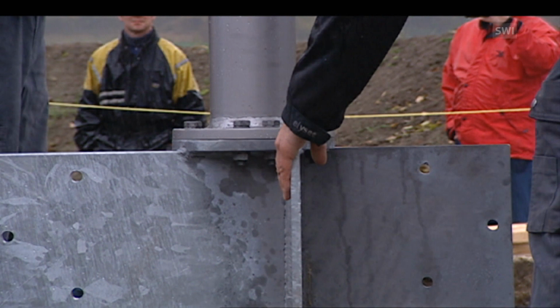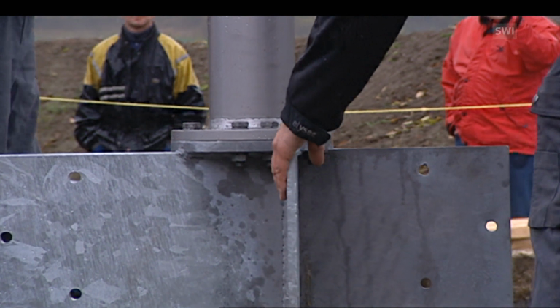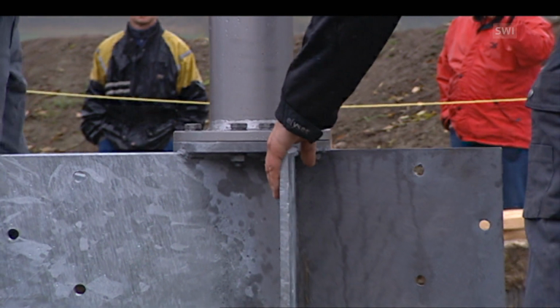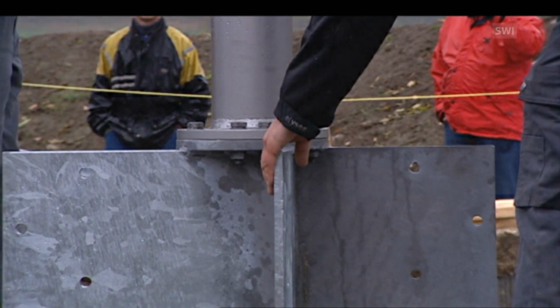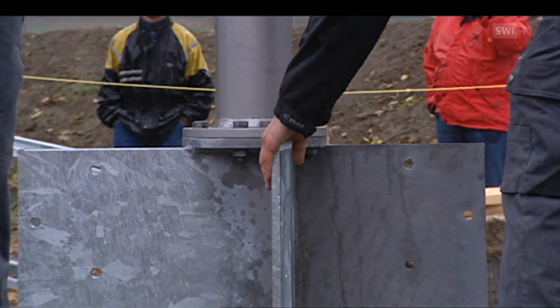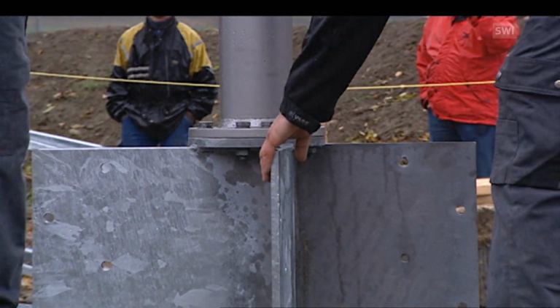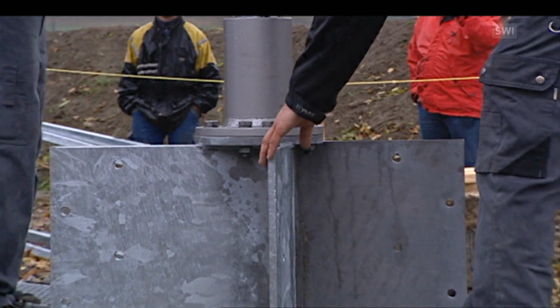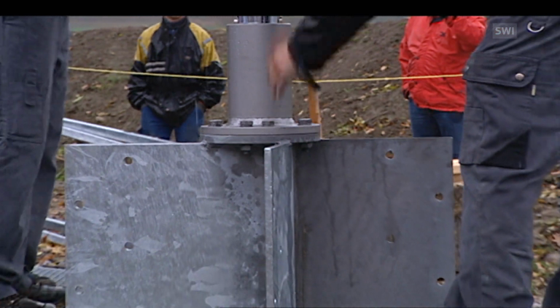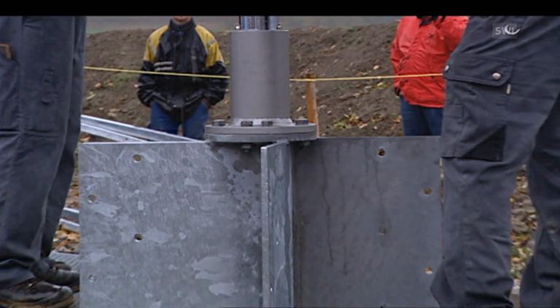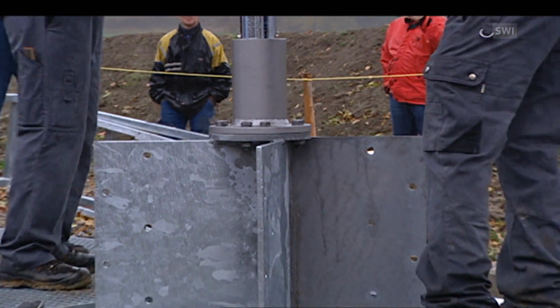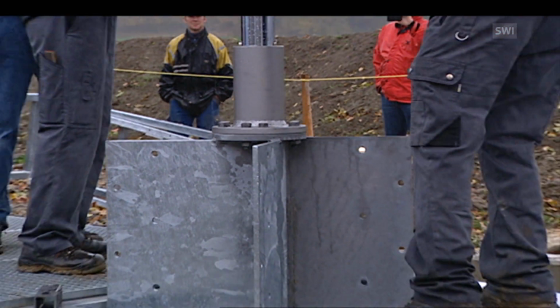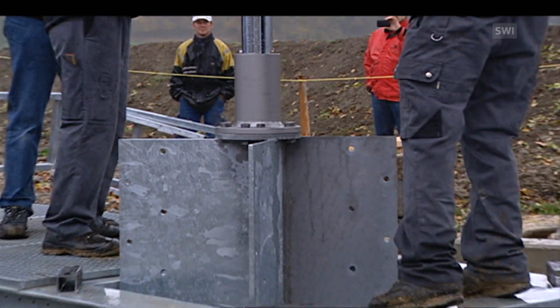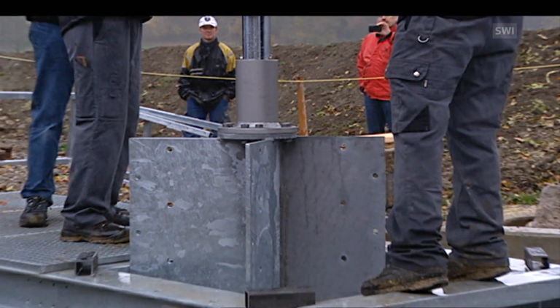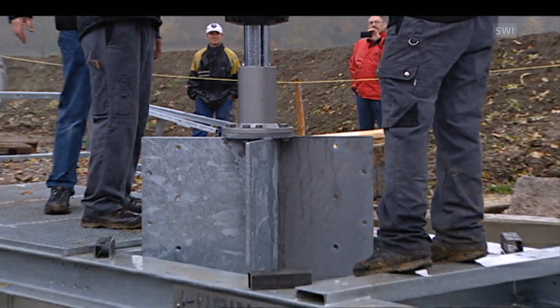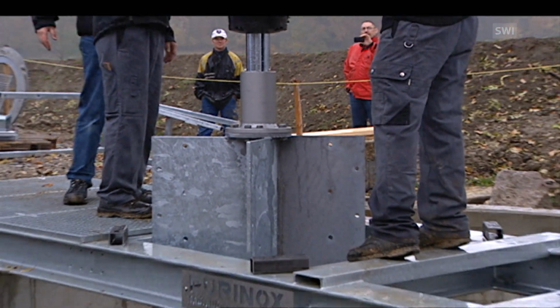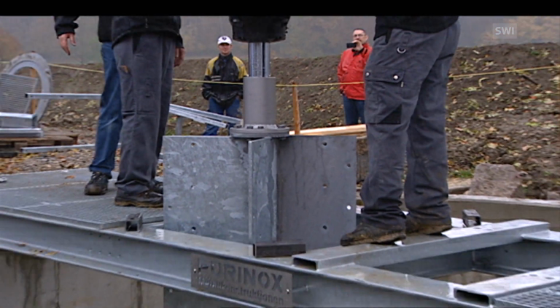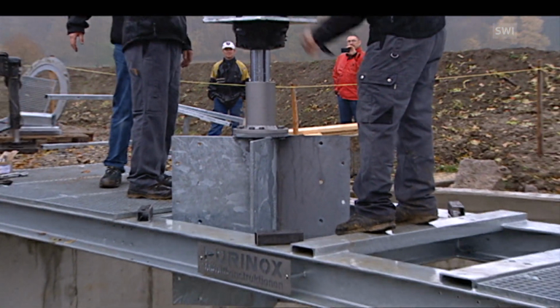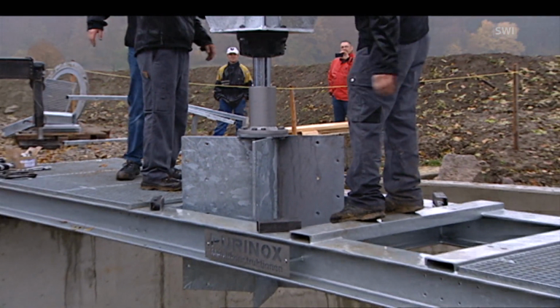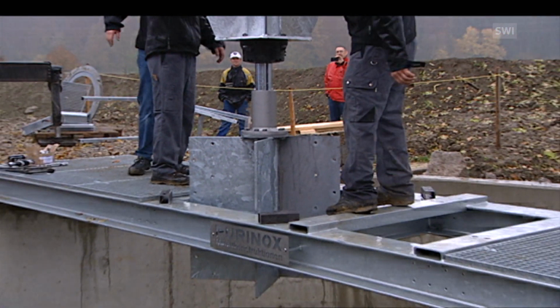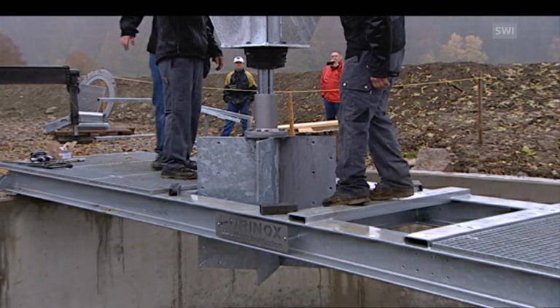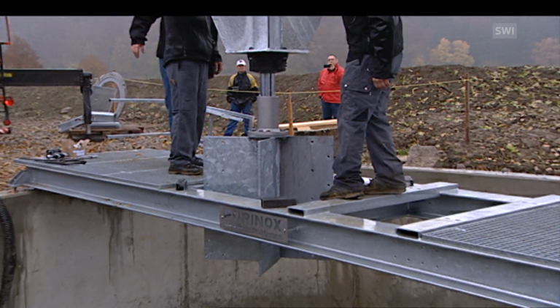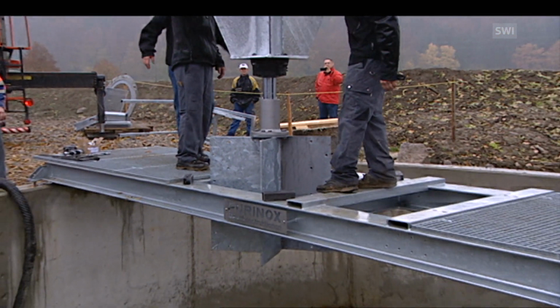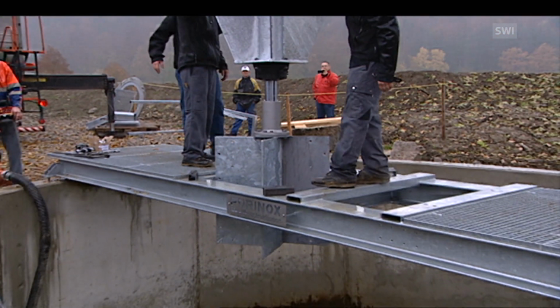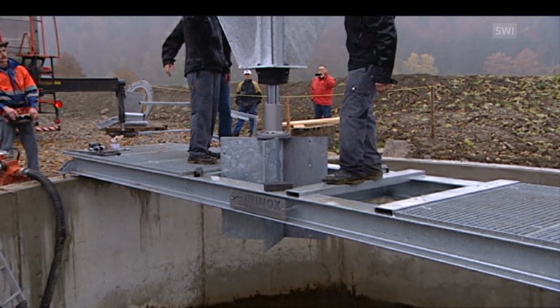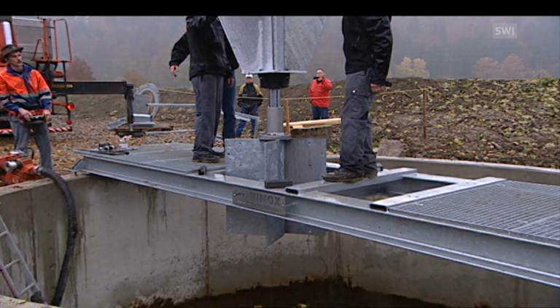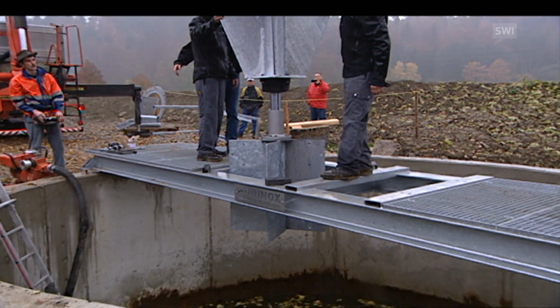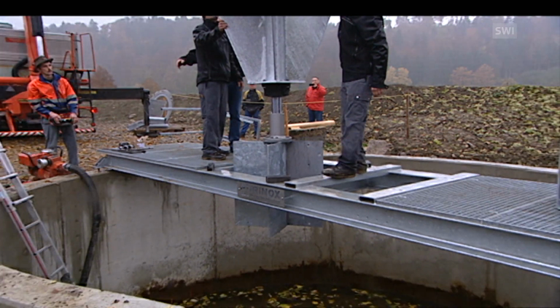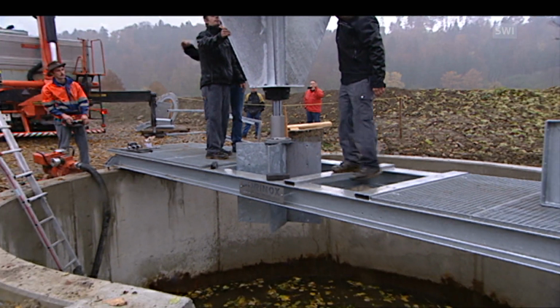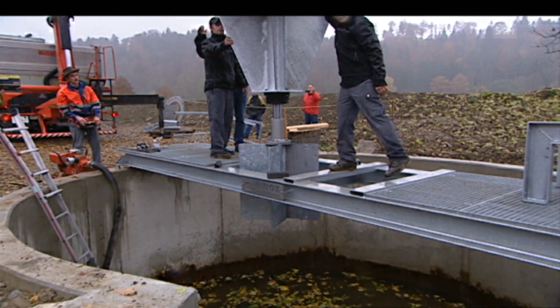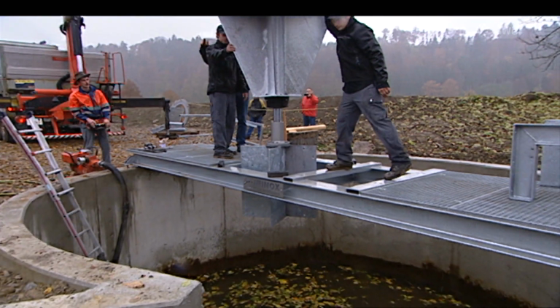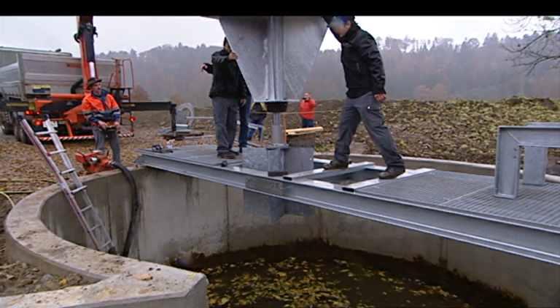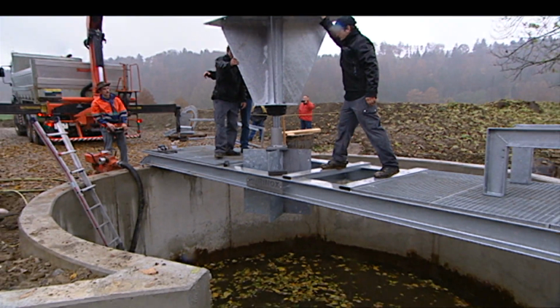In Switzerland, a plant like this costs 200,000 Swiss francs. In India, it will cost around 75,000.